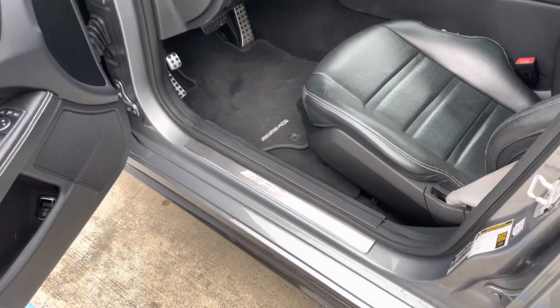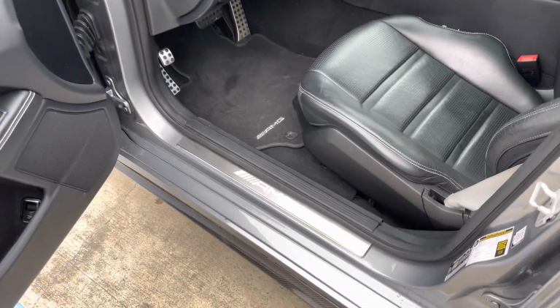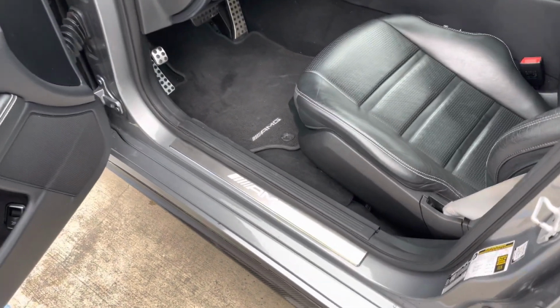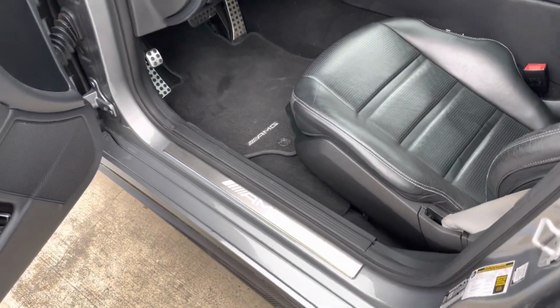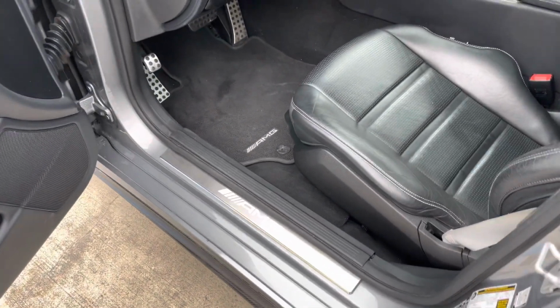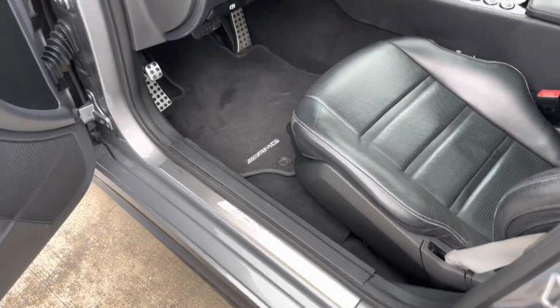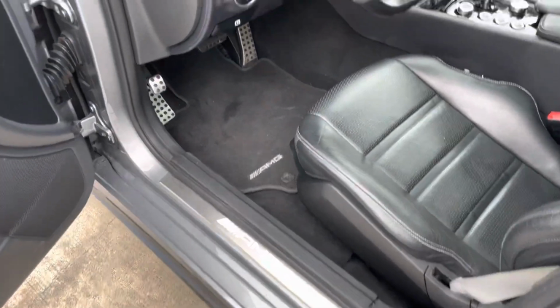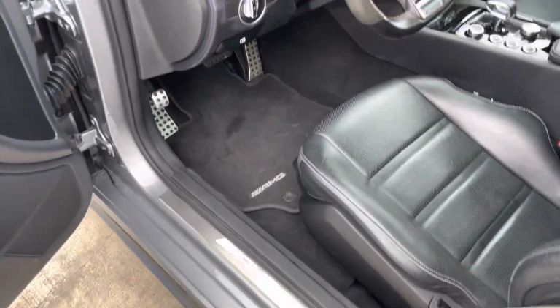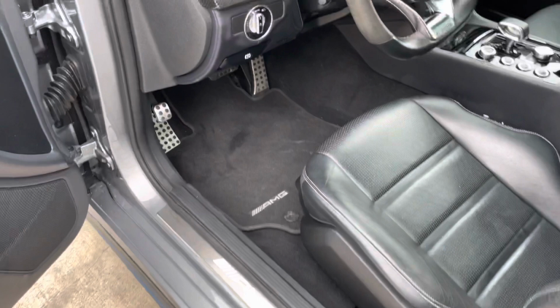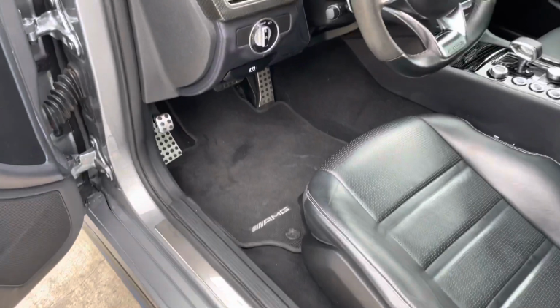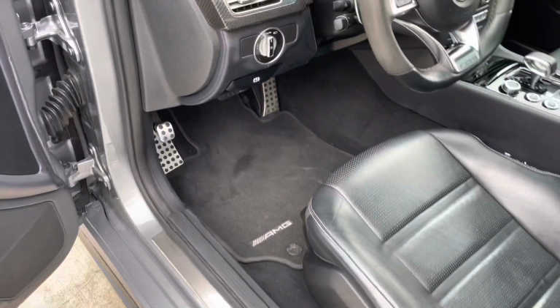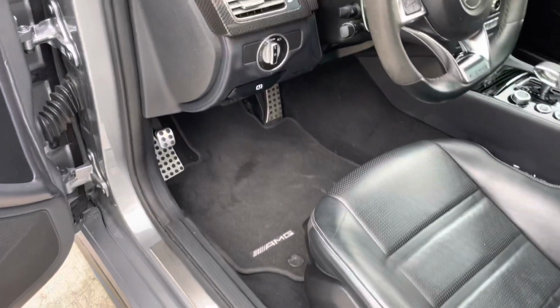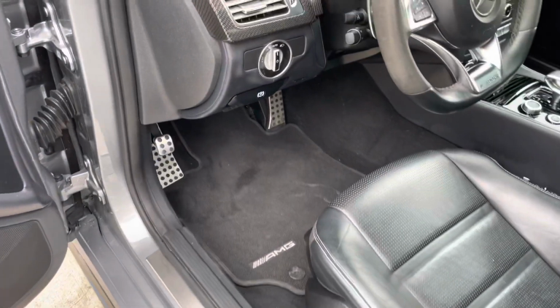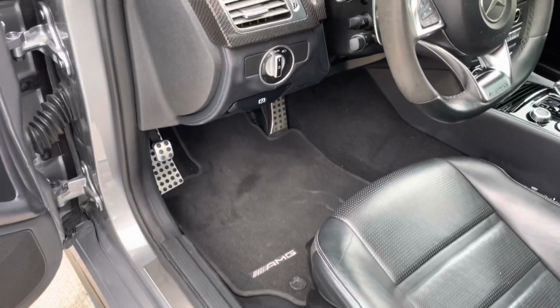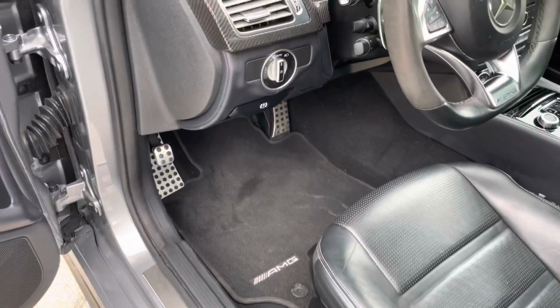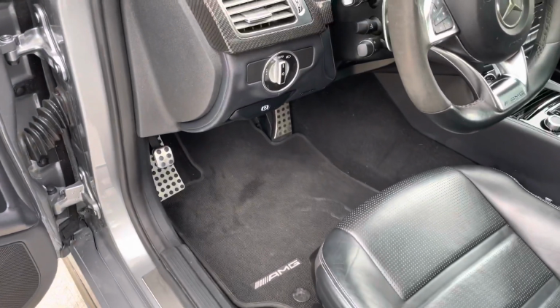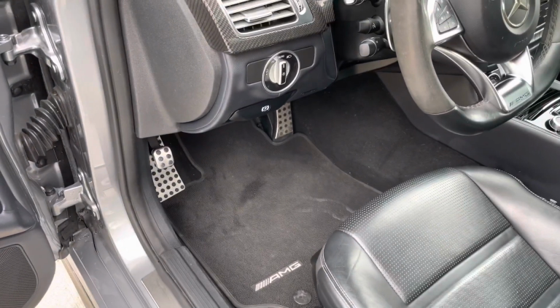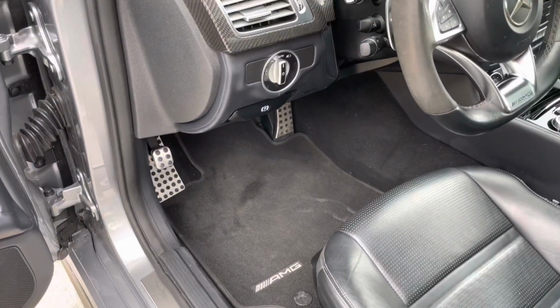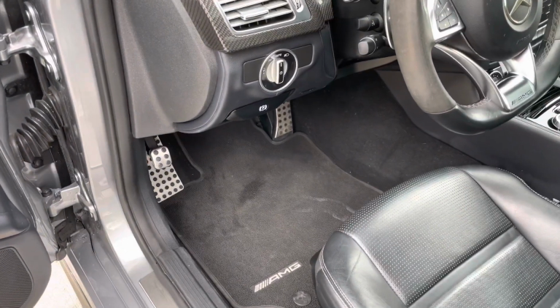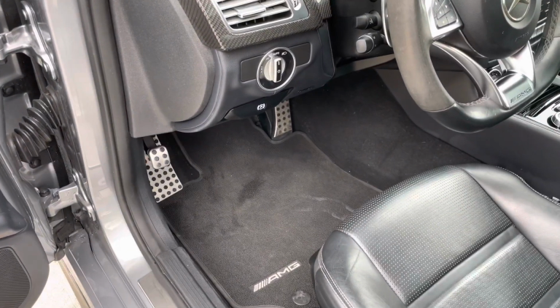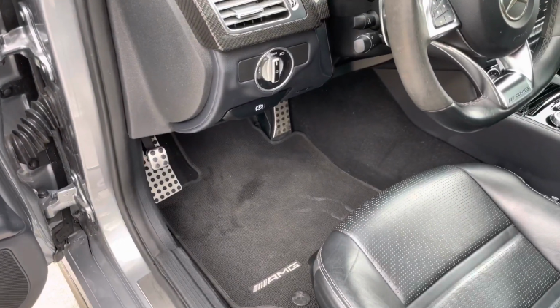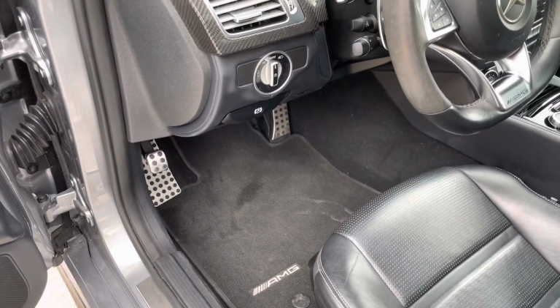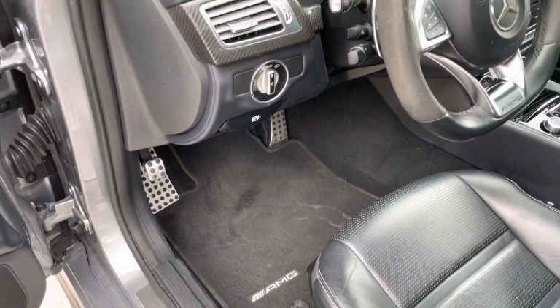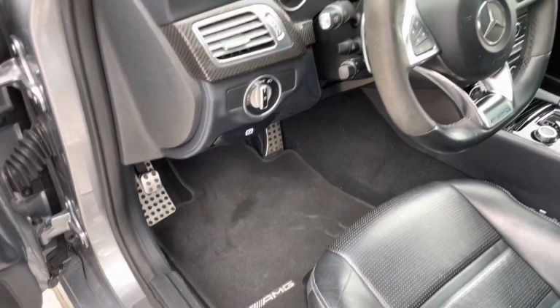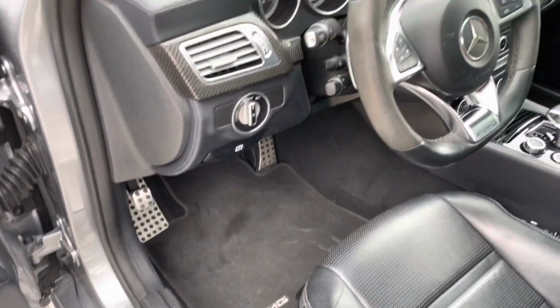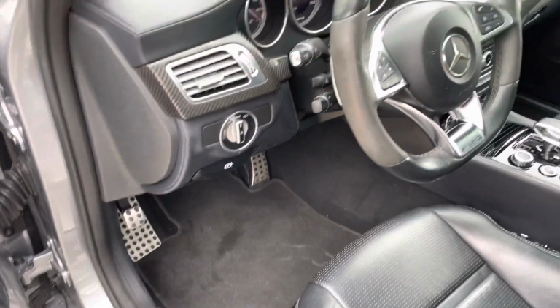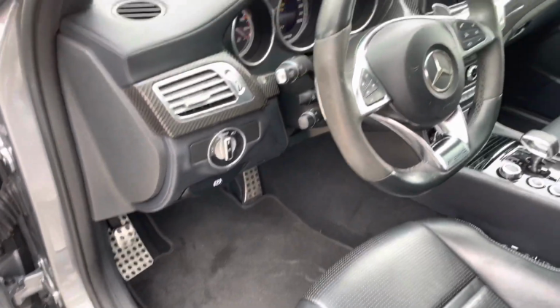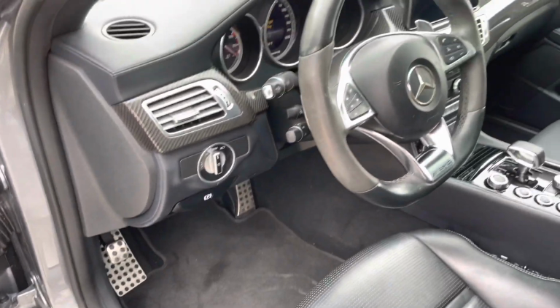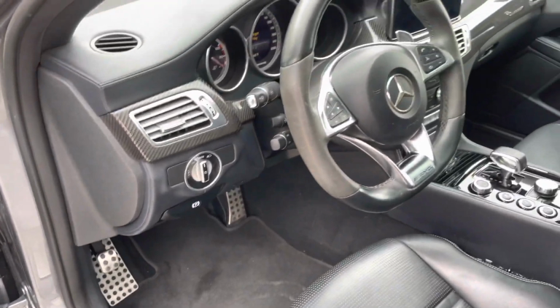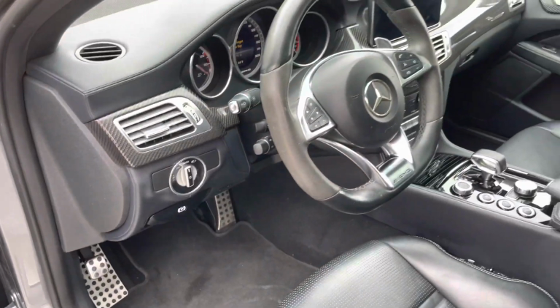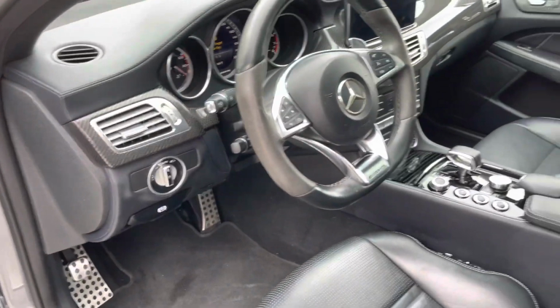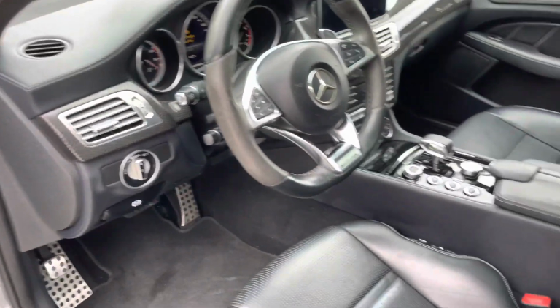Lighted door seals and racing pedals. Mercedes floor mats.